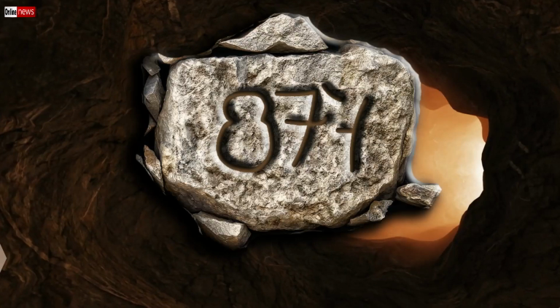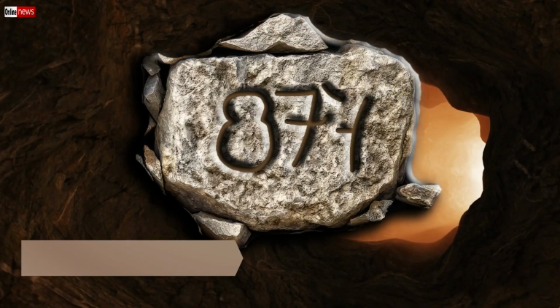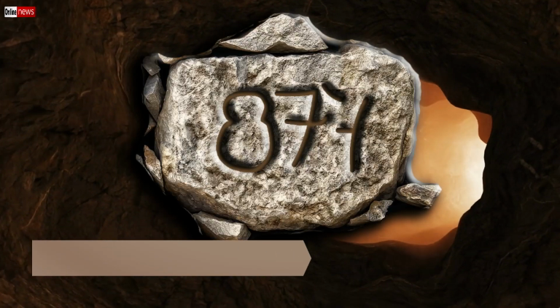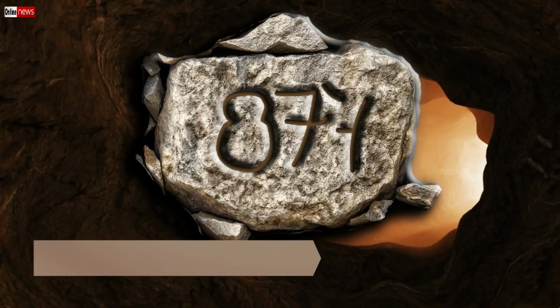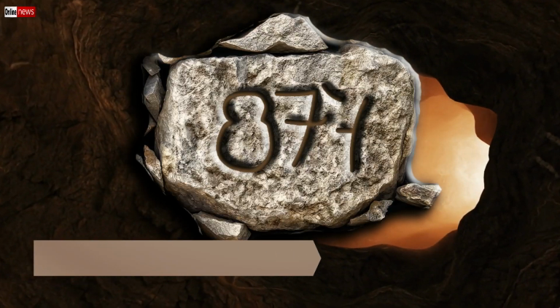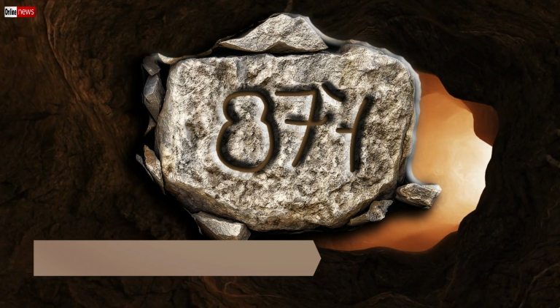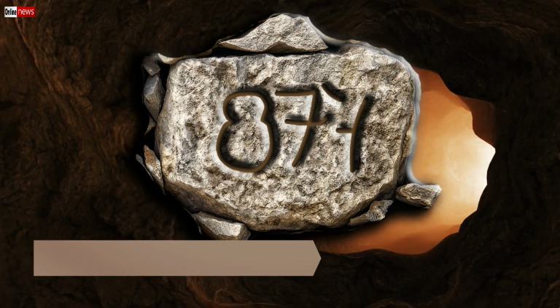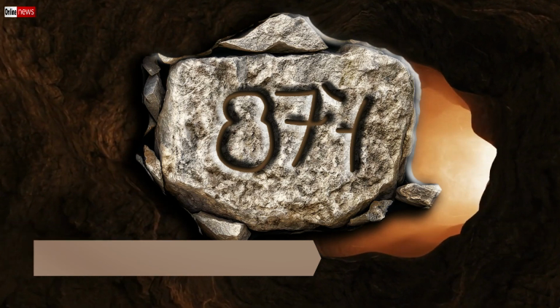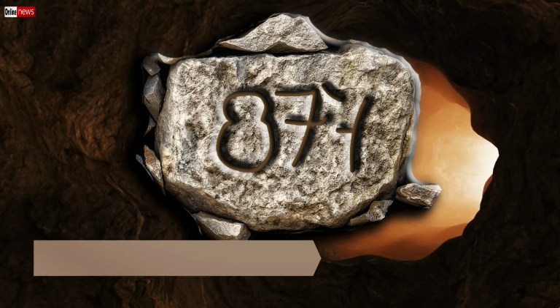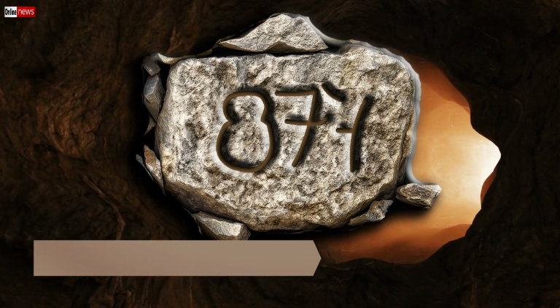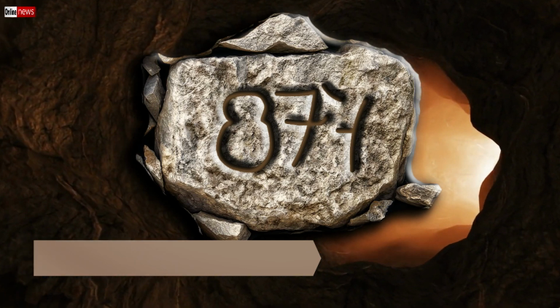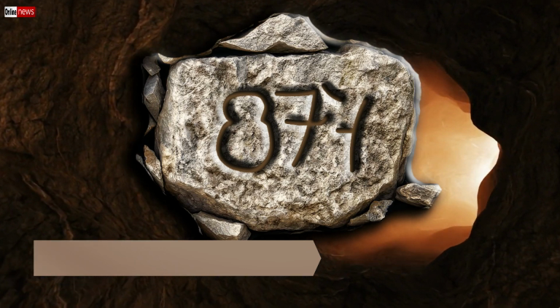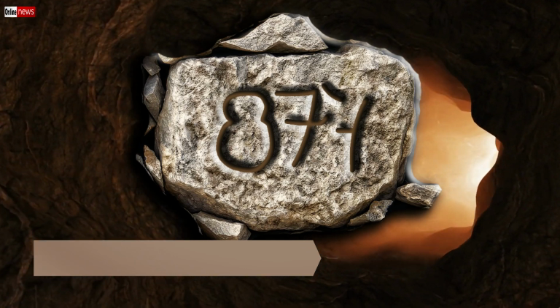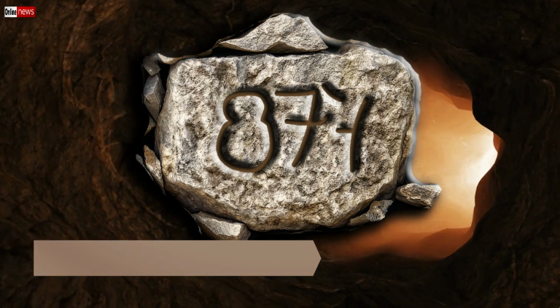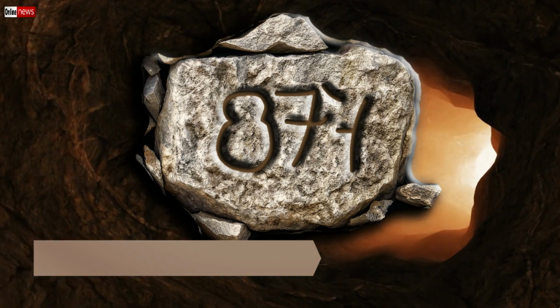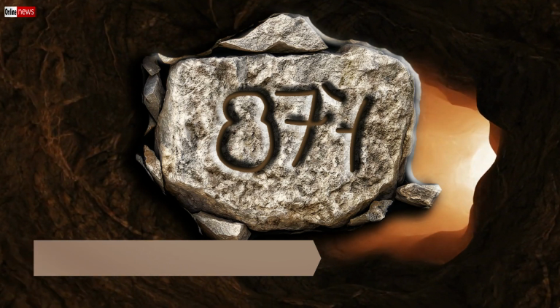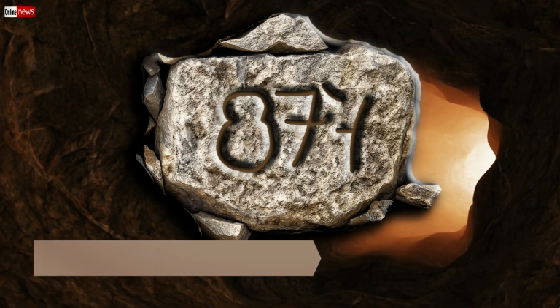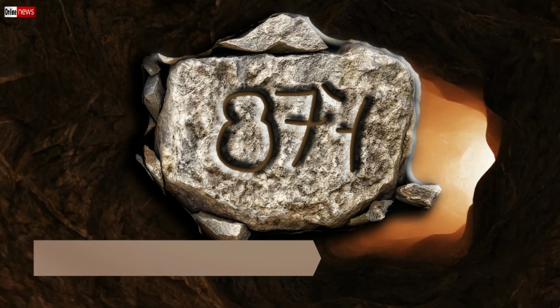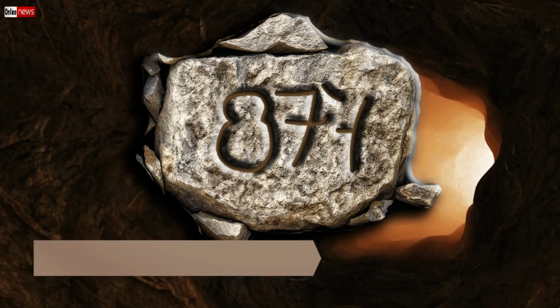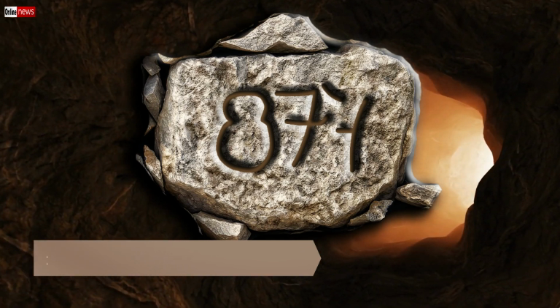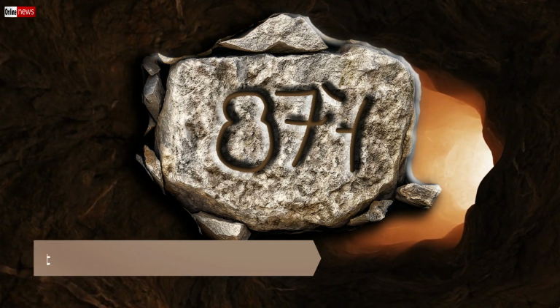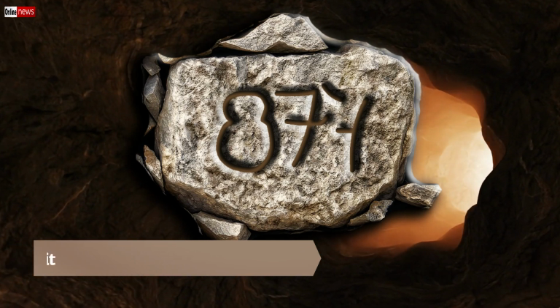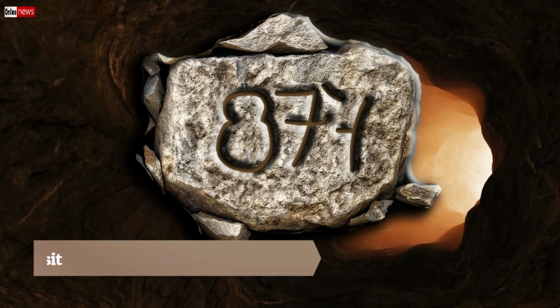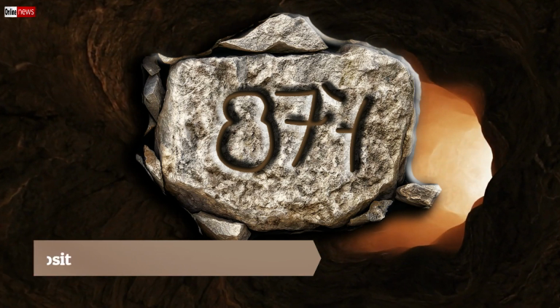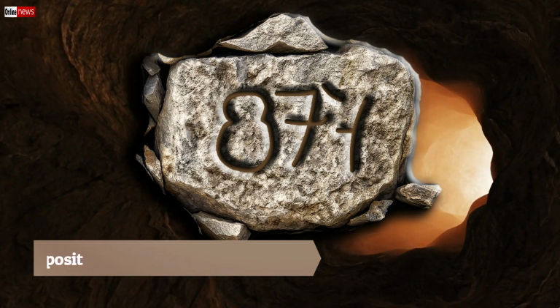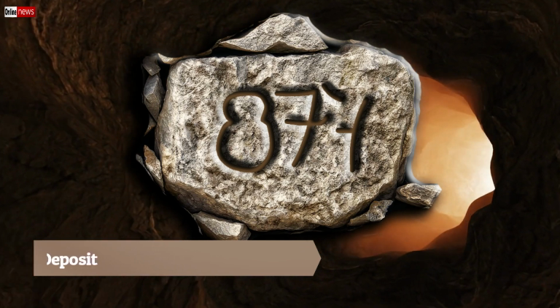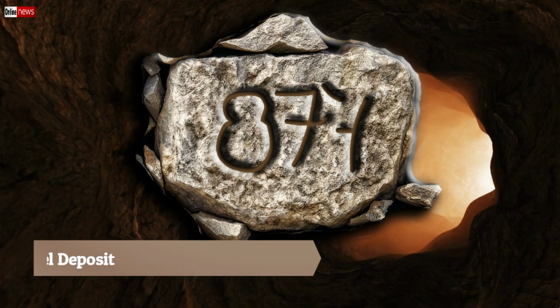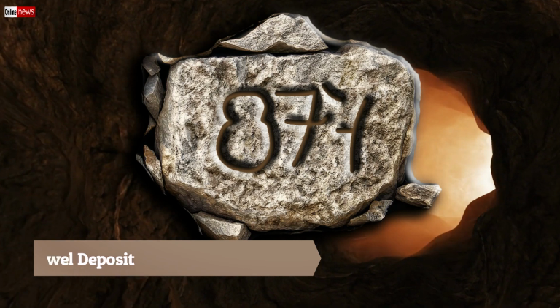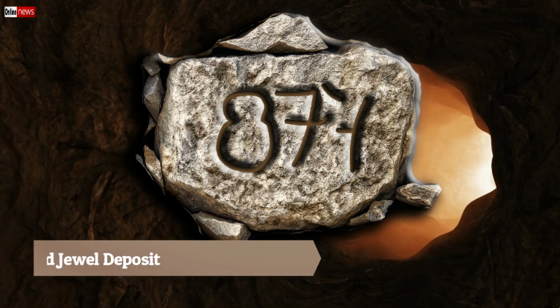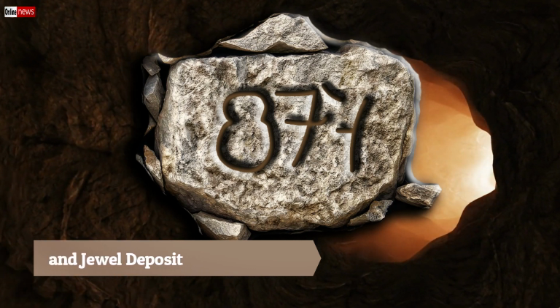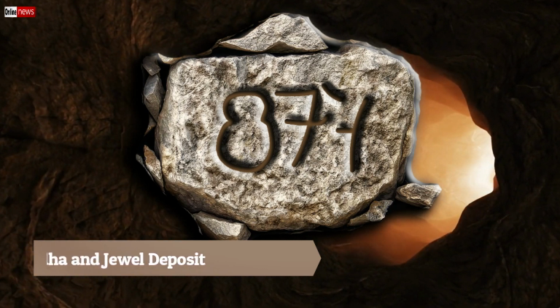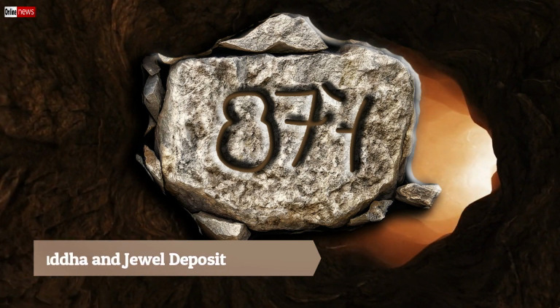Golden Buddha in Jewel Deposit. Shown on this image is one among the most interesting Yamashita treasure signs that you should be happy when you found it.